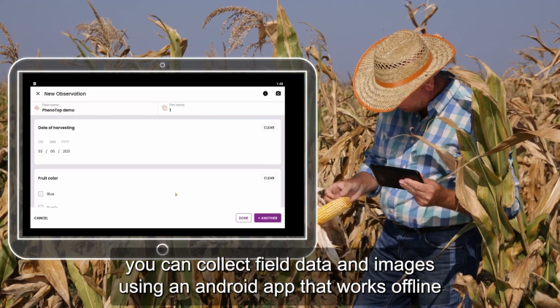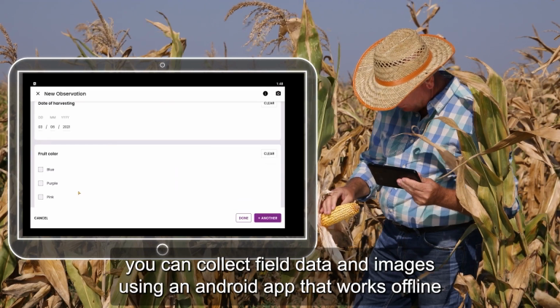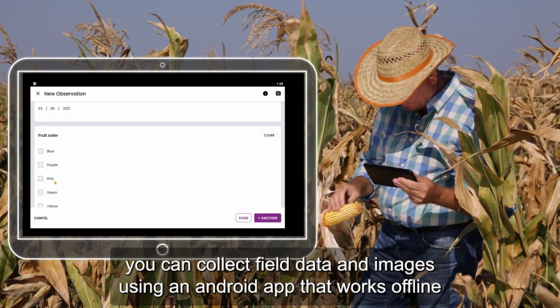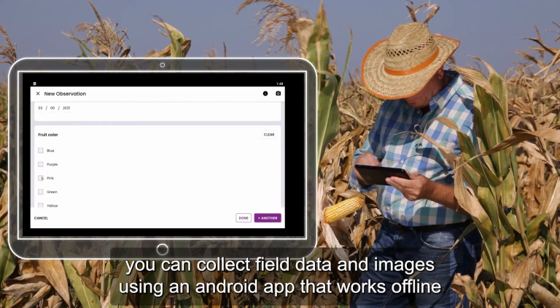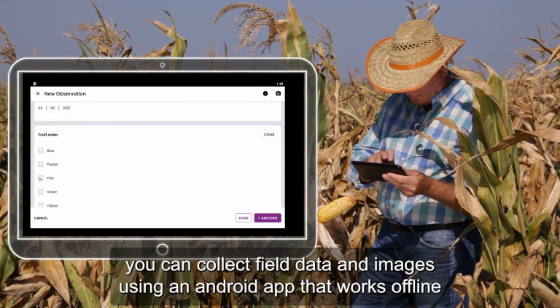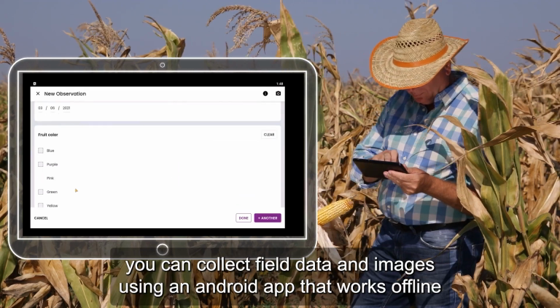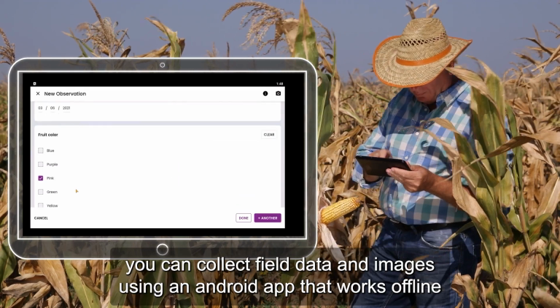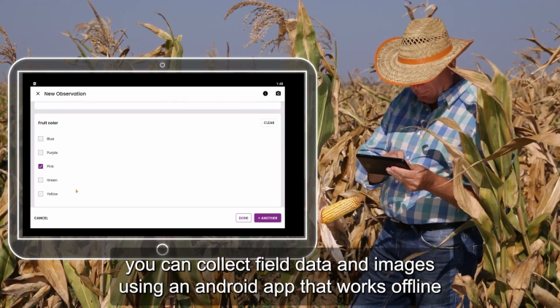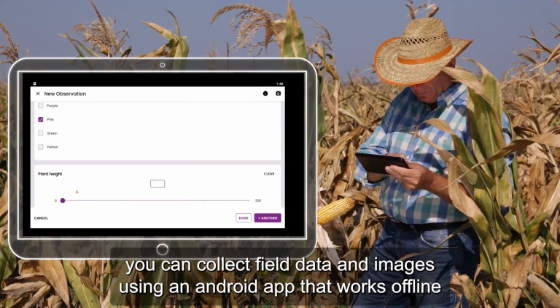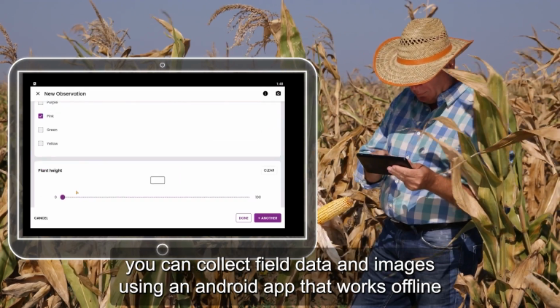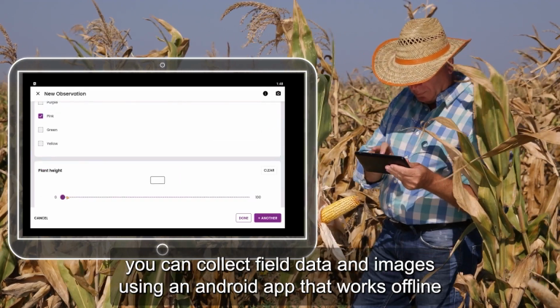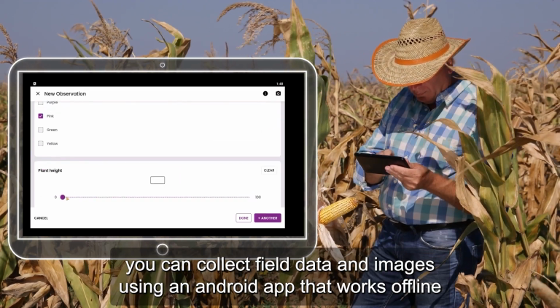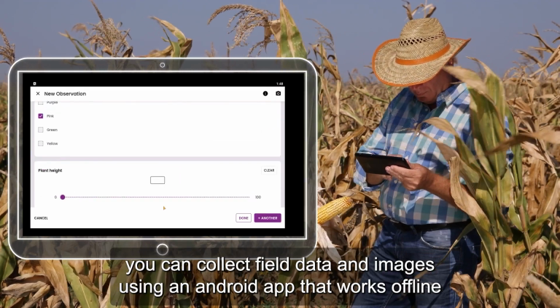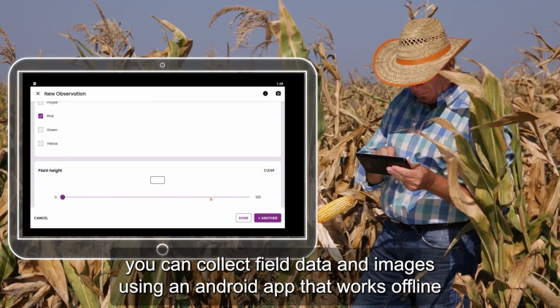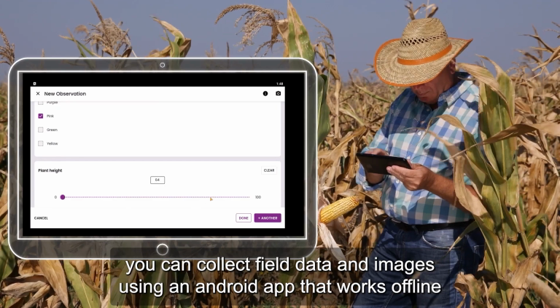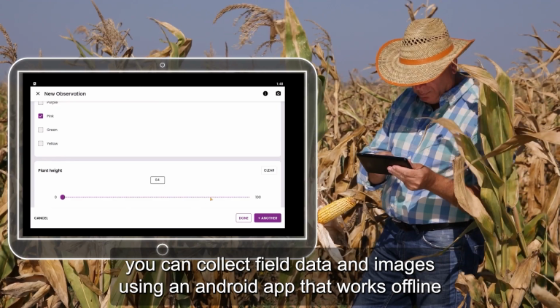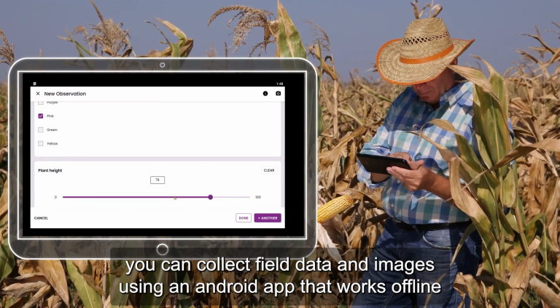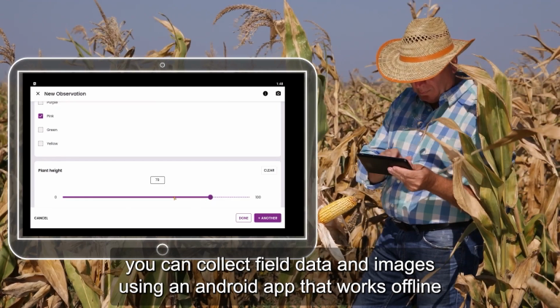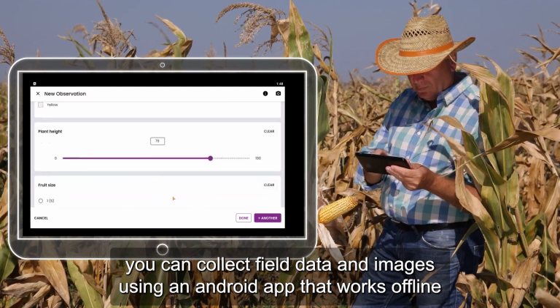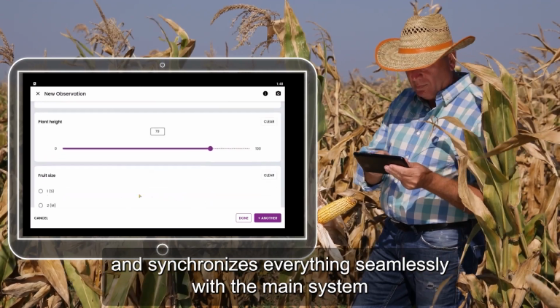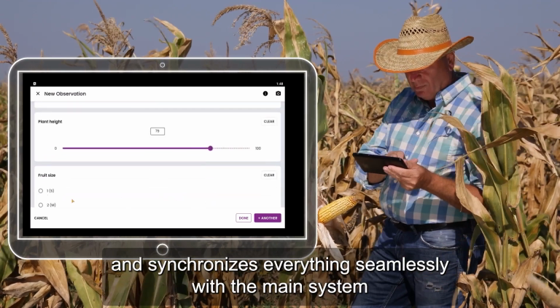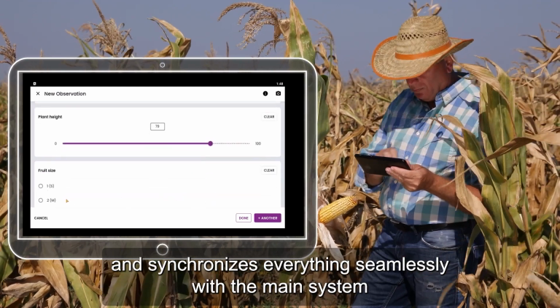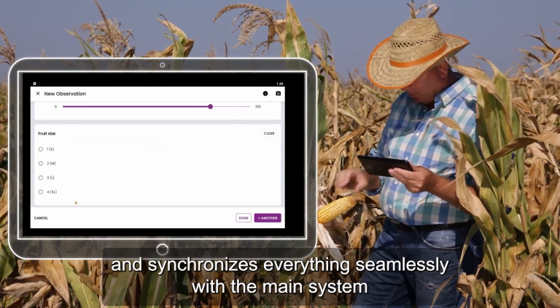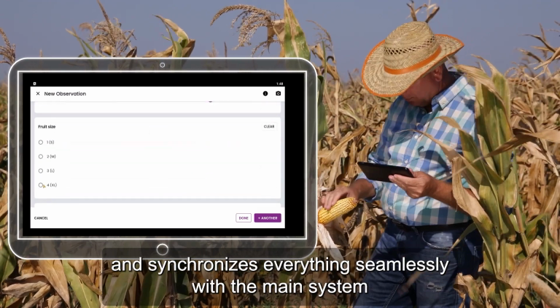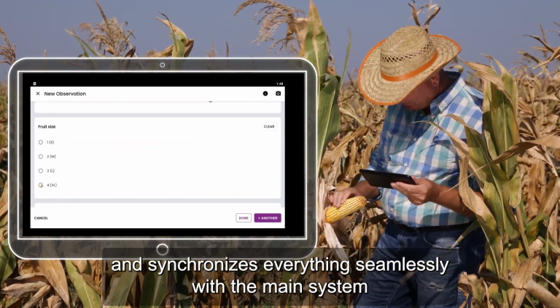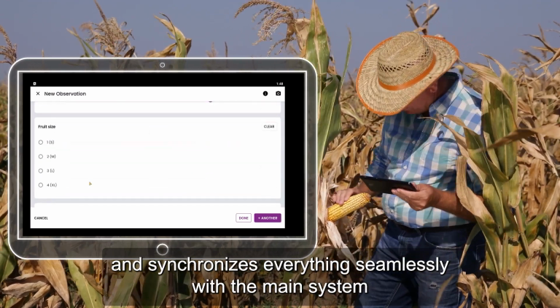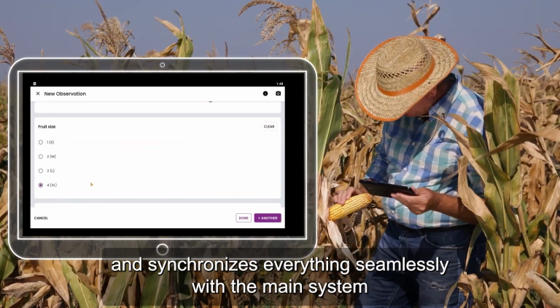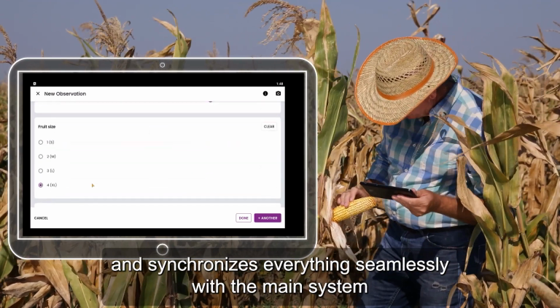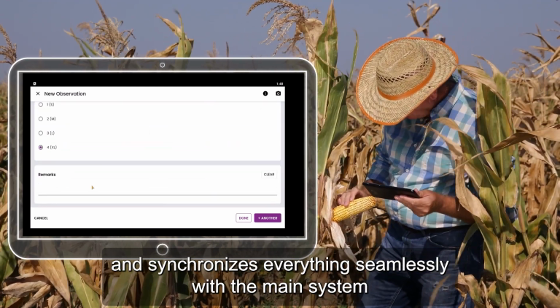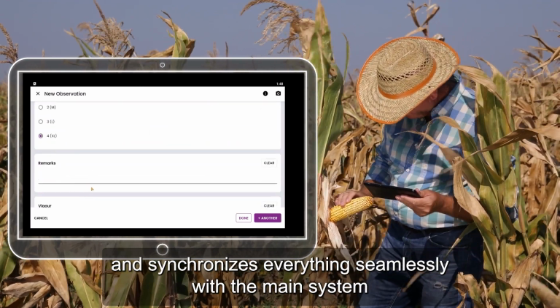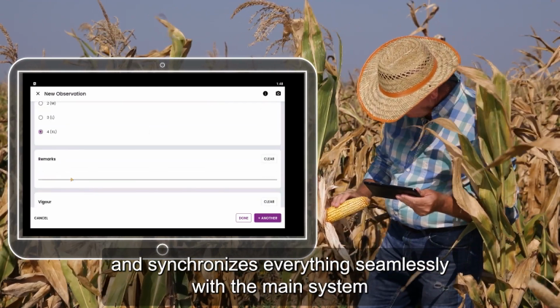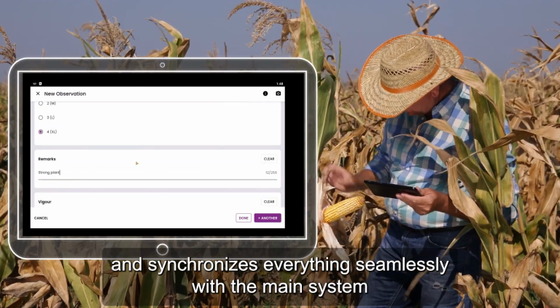You can collect field data and images using an Android app that works offline and synchronizes everything seamlessly with the main system.